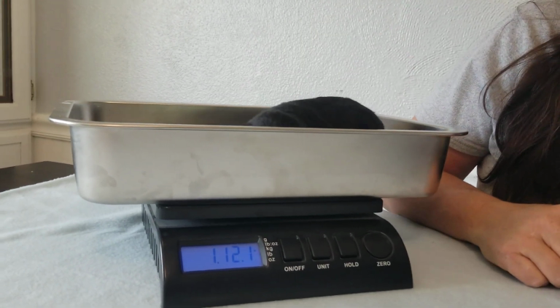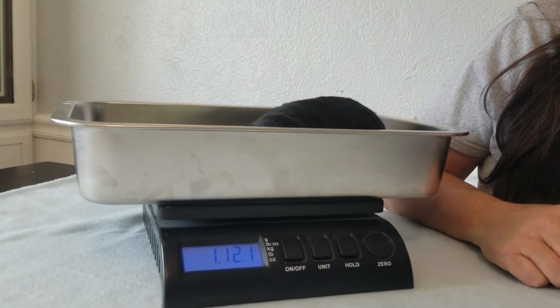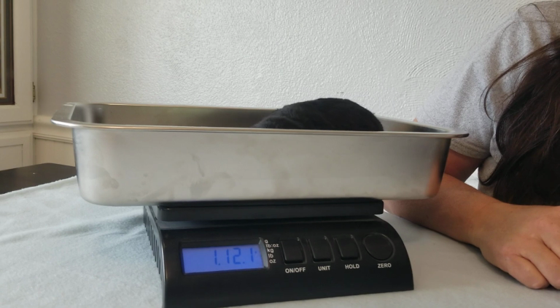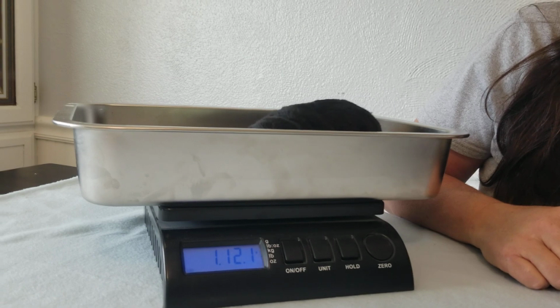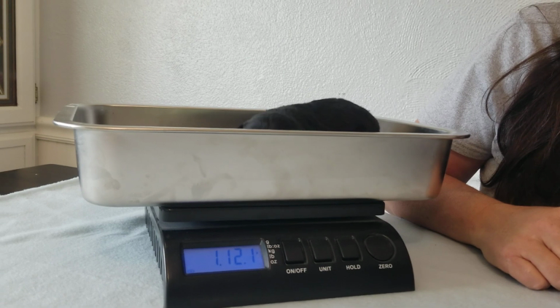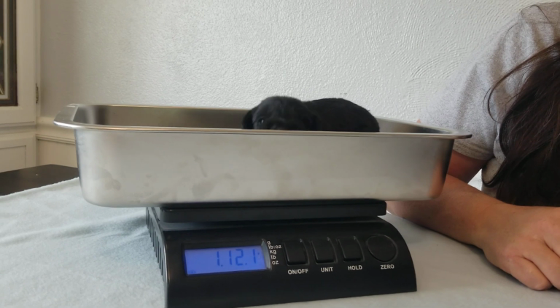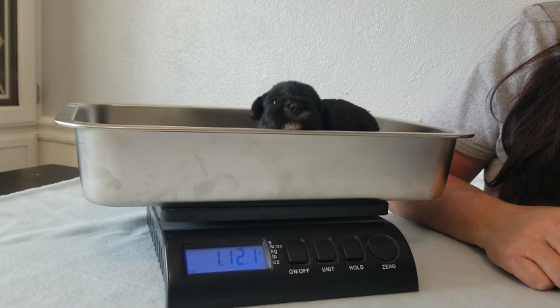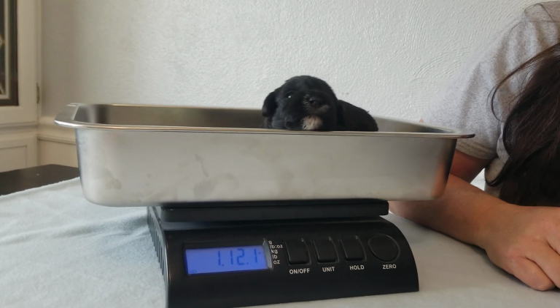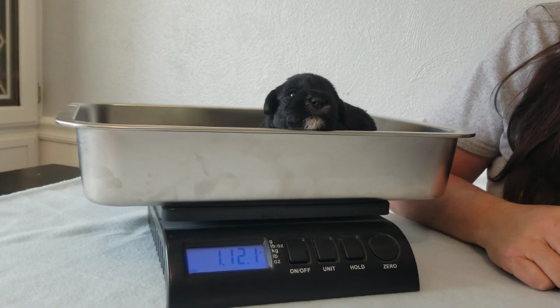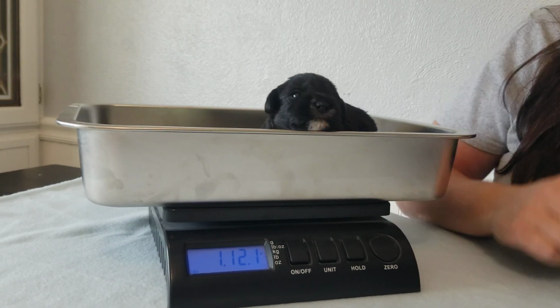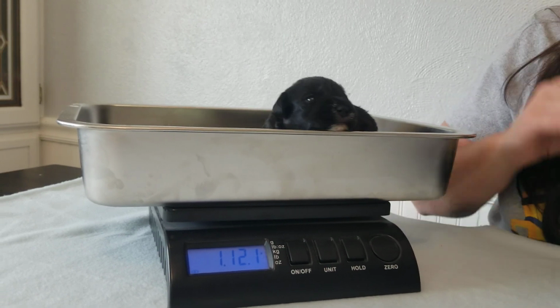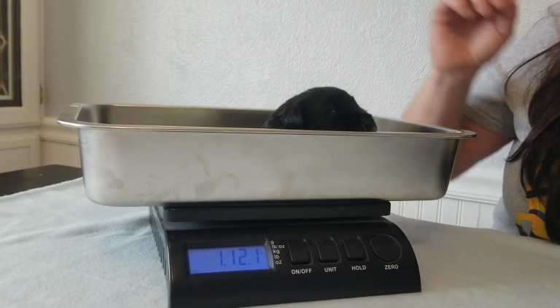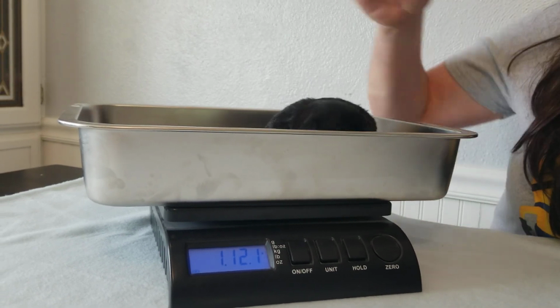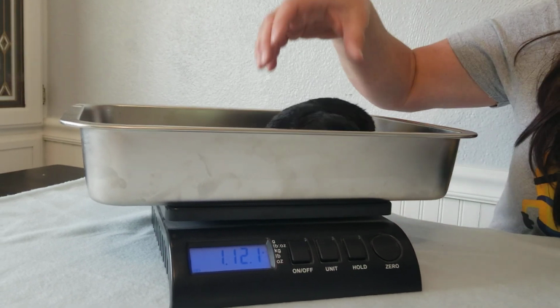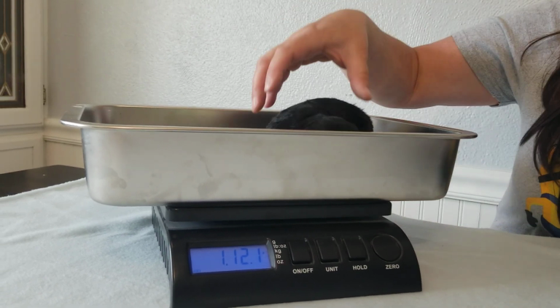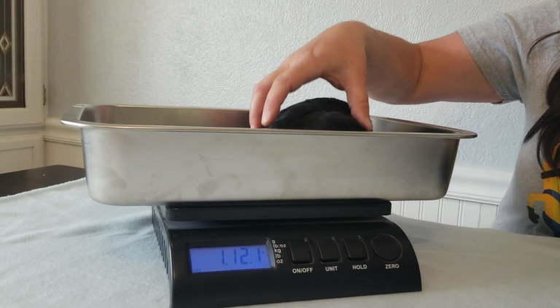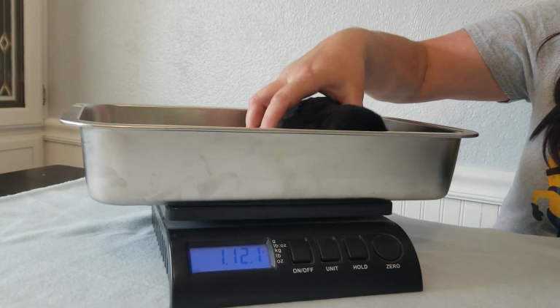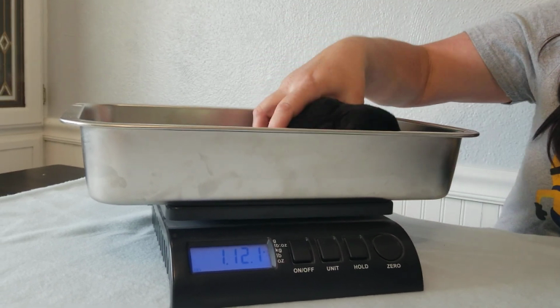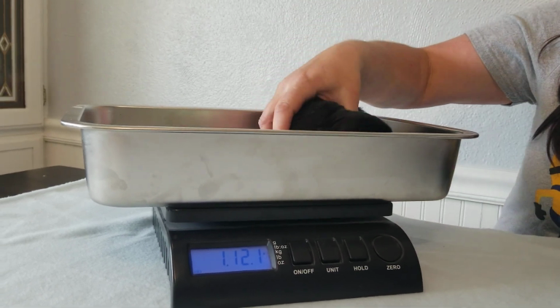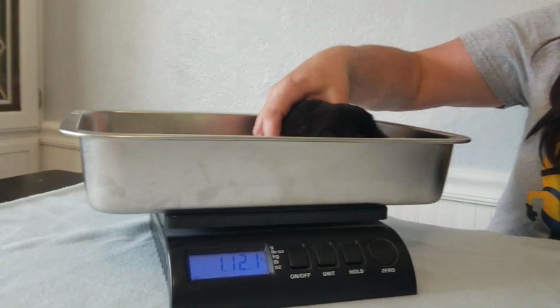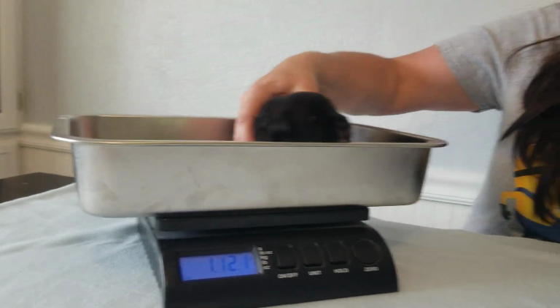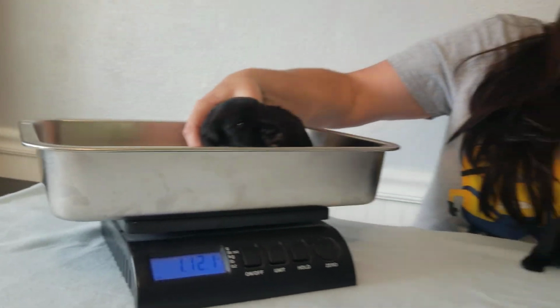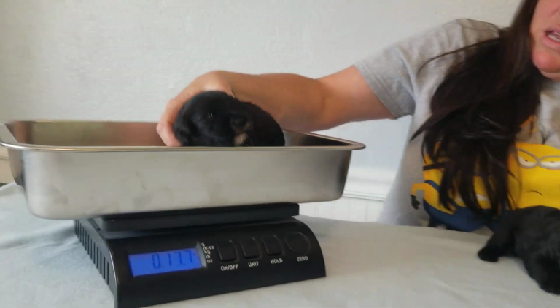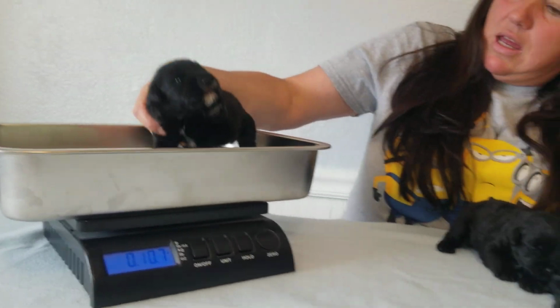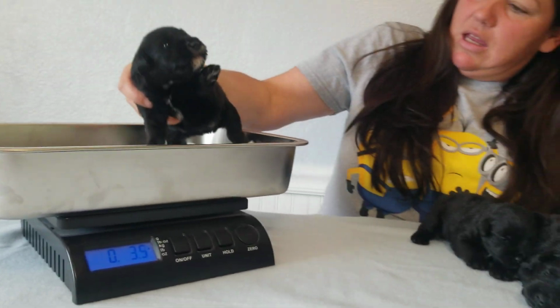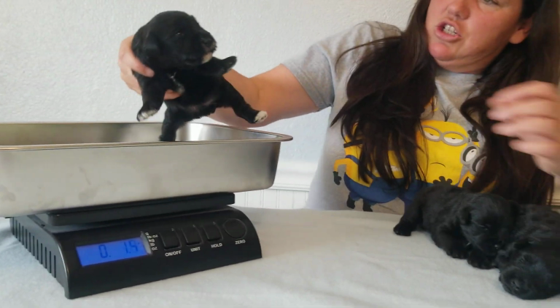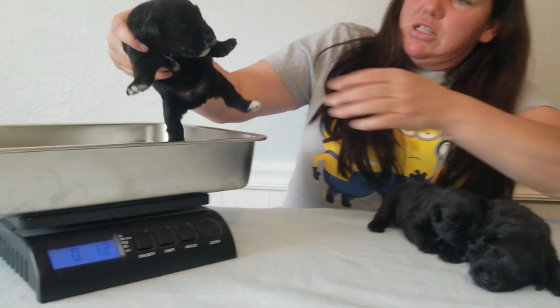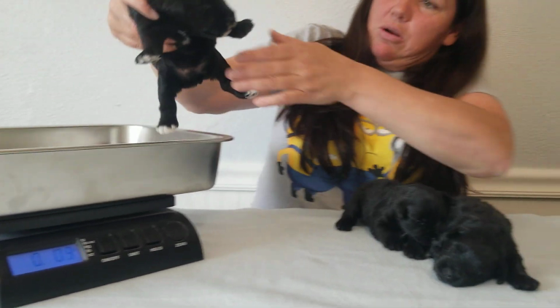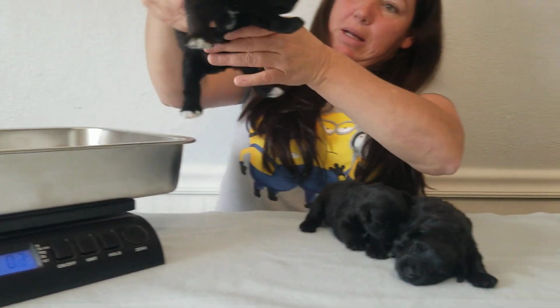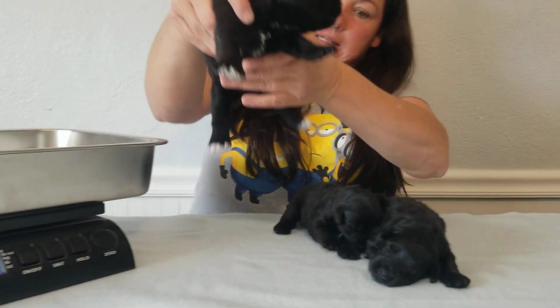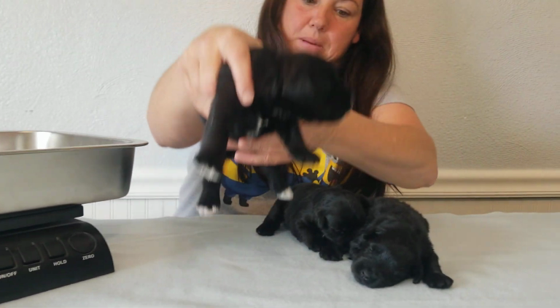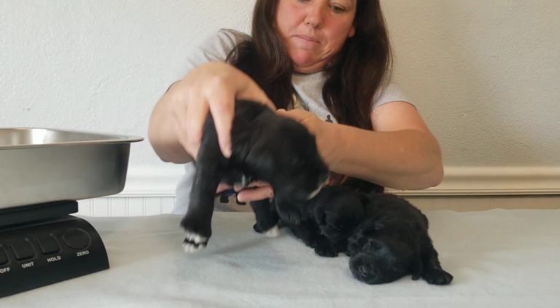And then of course her muzzle, a little bit here on her chin and the front of her nose. She is one pound twelve ounces, and she's our biggest puppy.